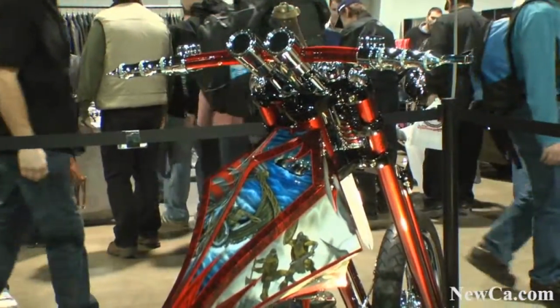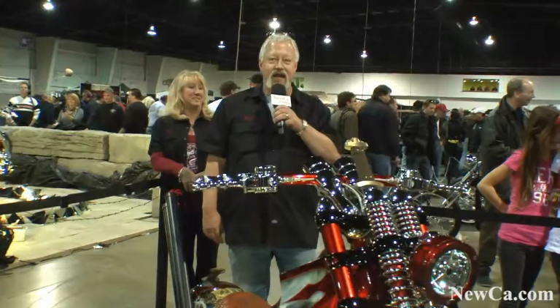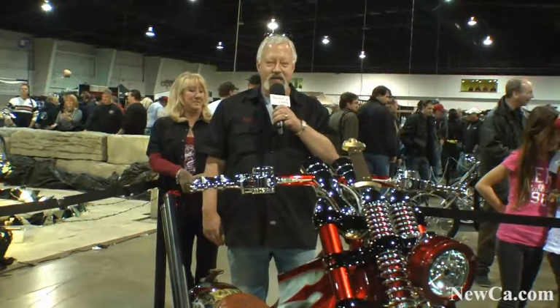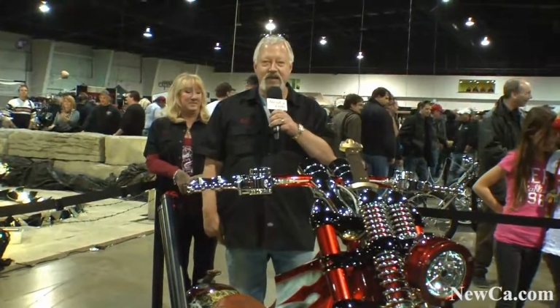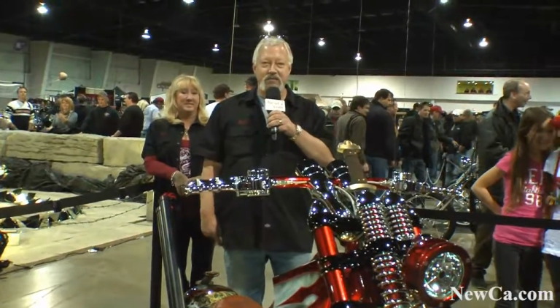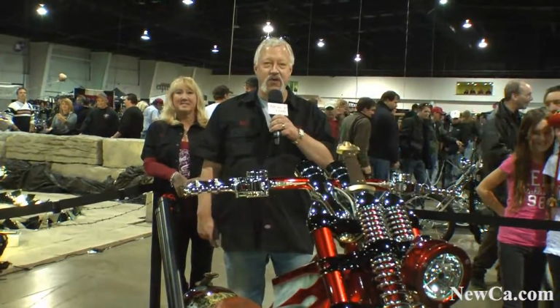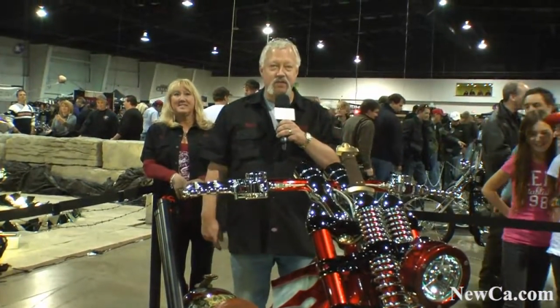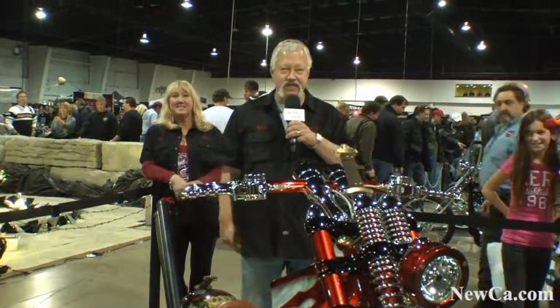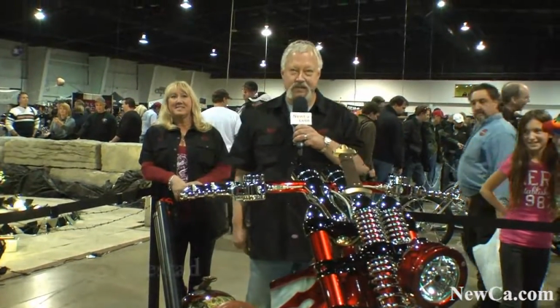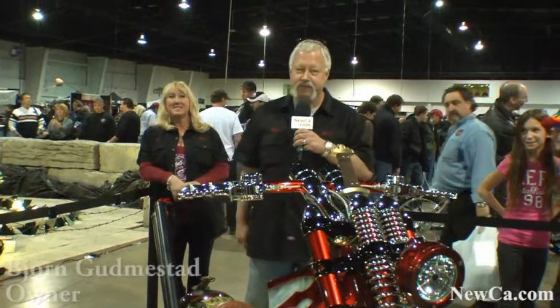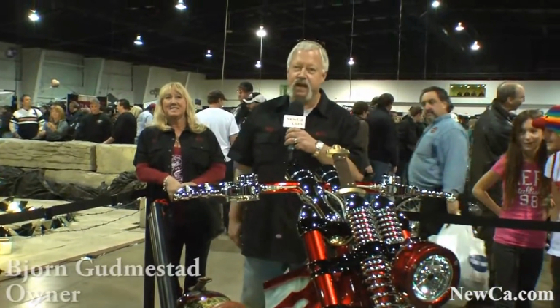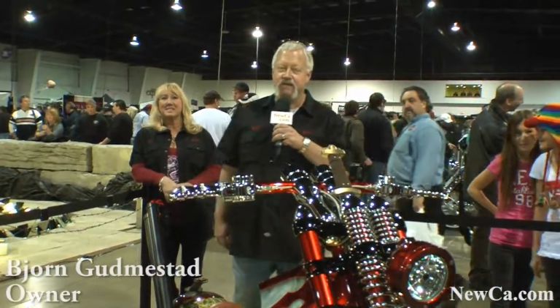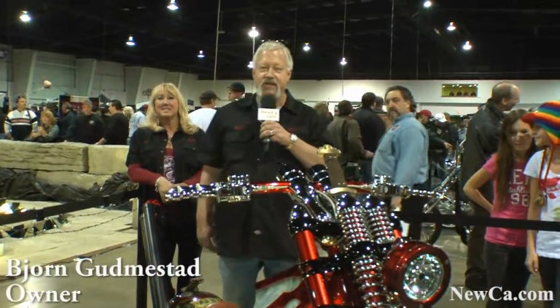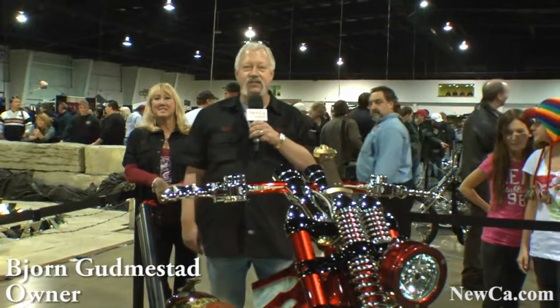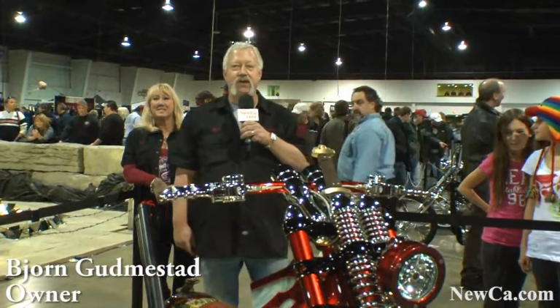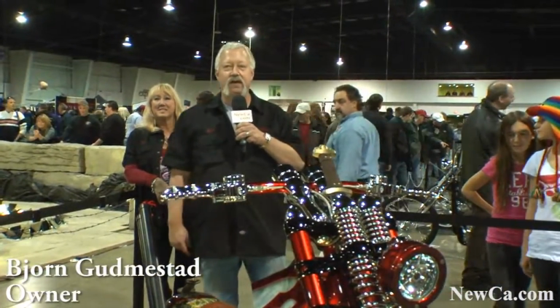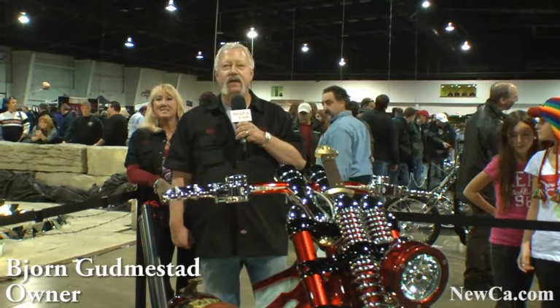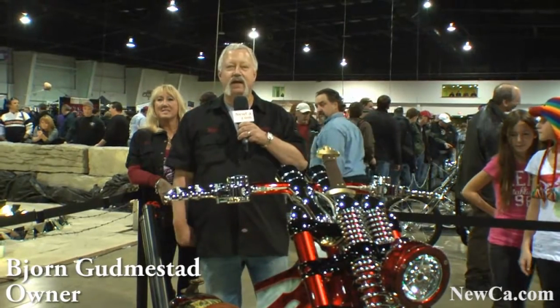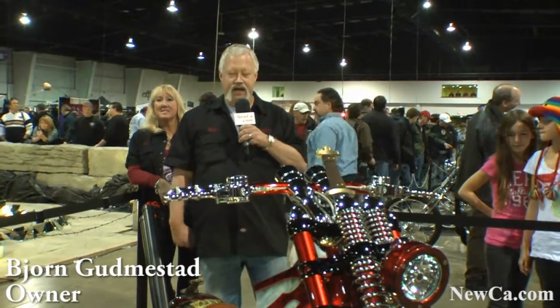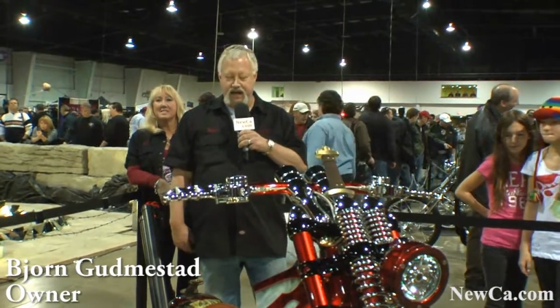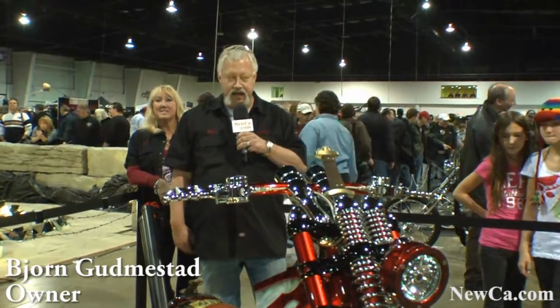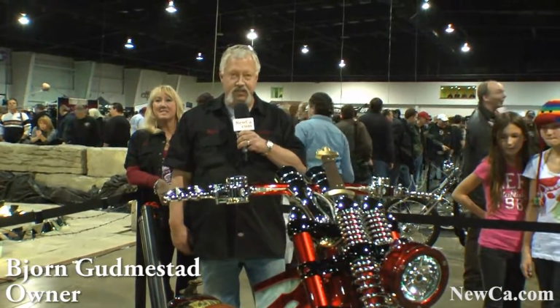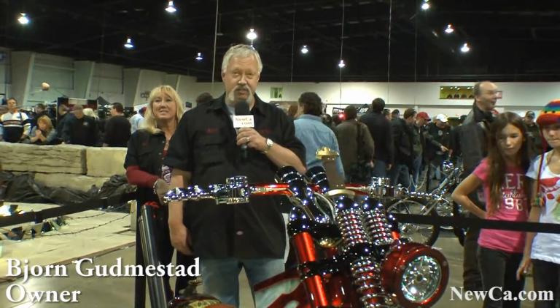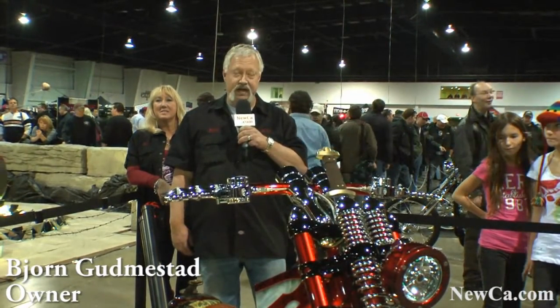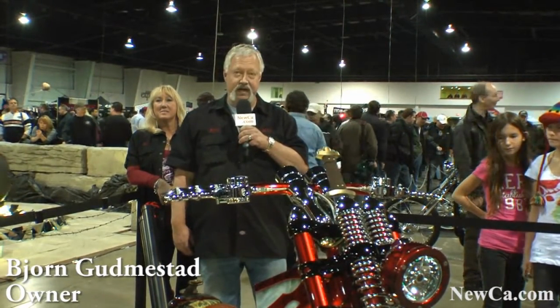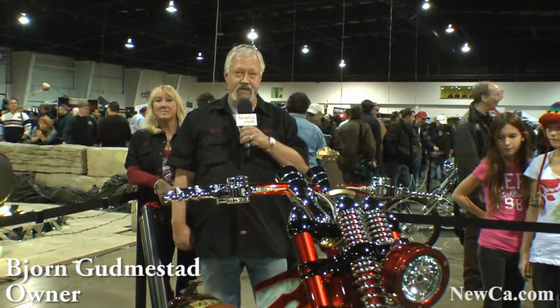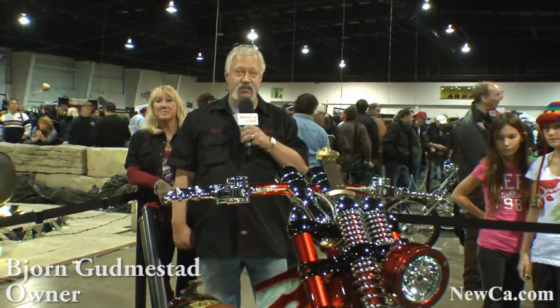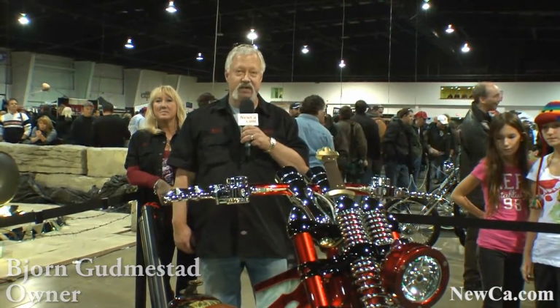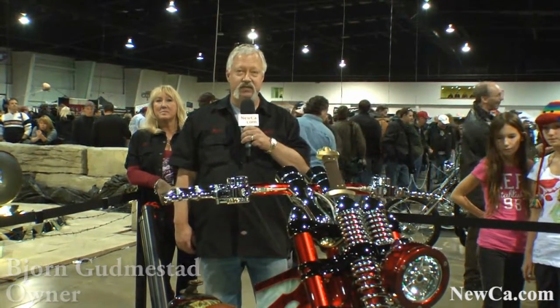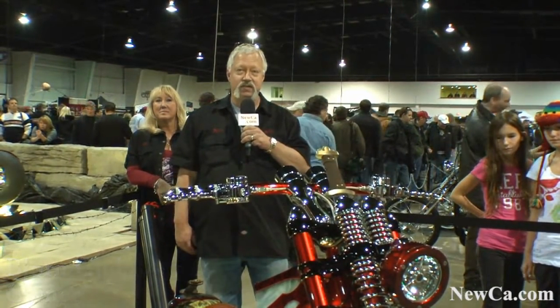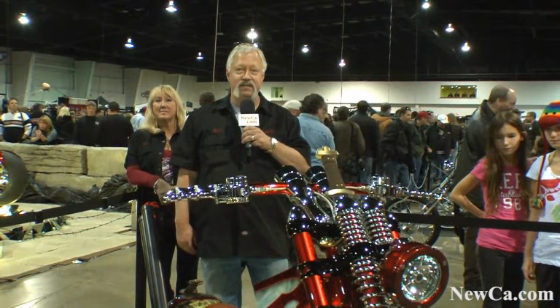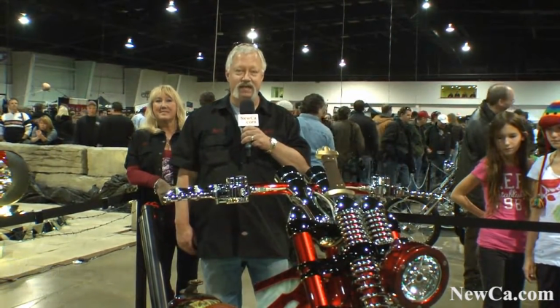Hi, my name is Bjorn Goodmistead. I'm from Phoenix, New York. I built this bike, finished this bike in 2010.